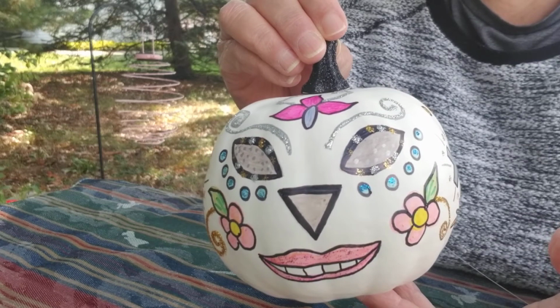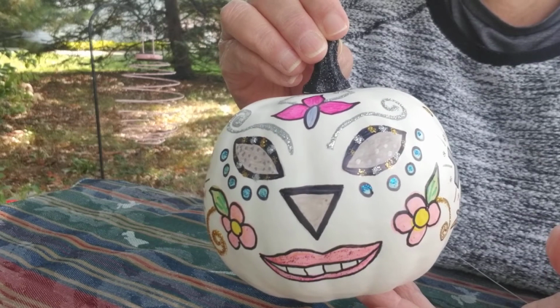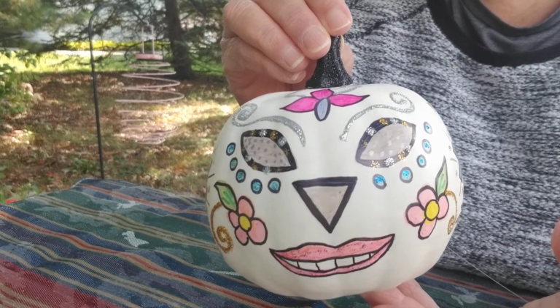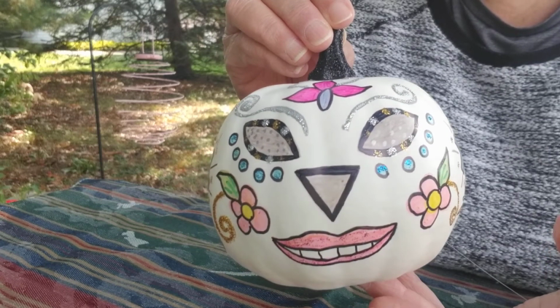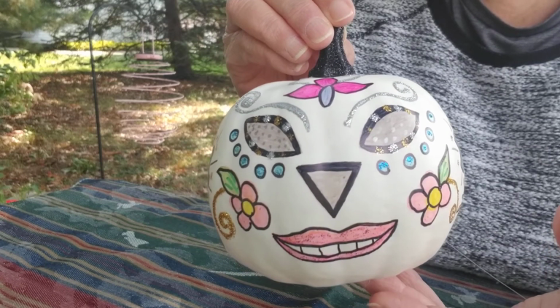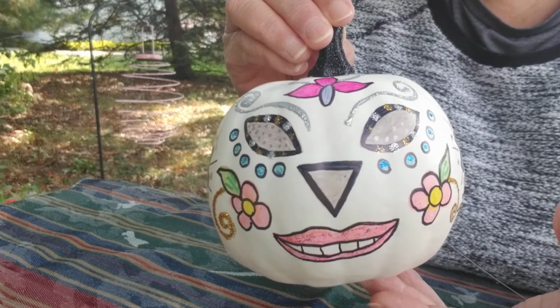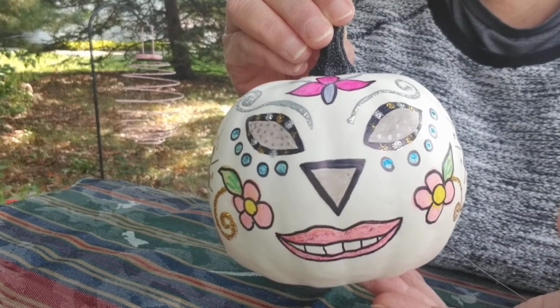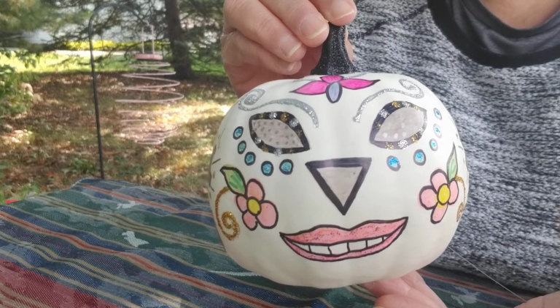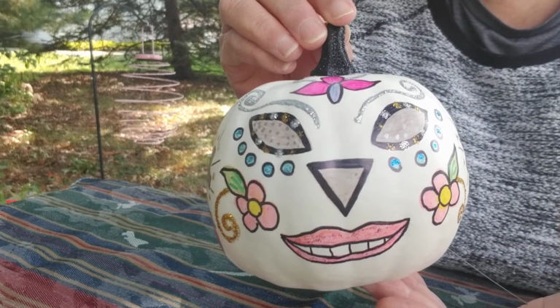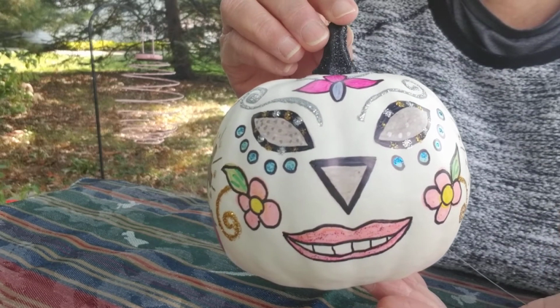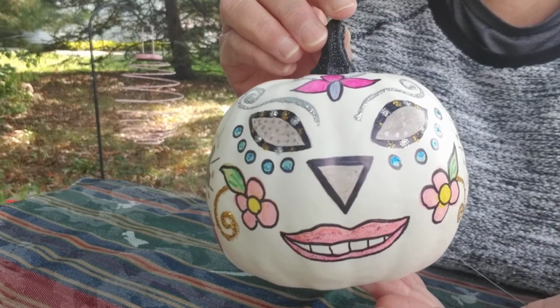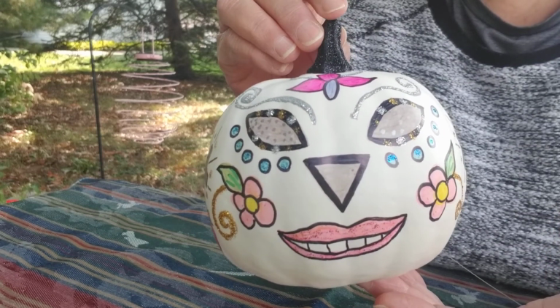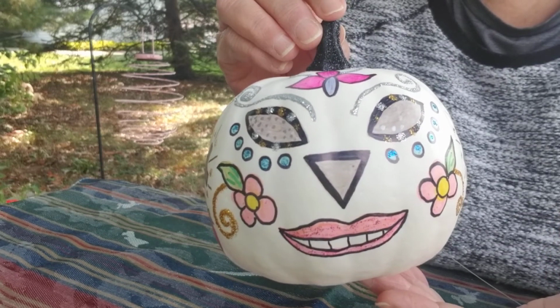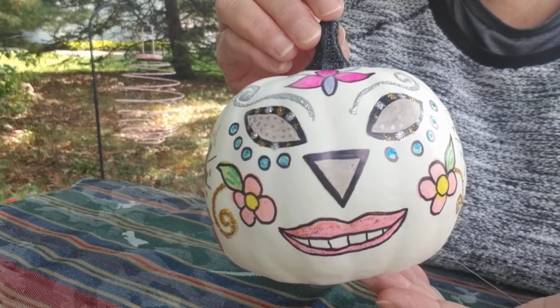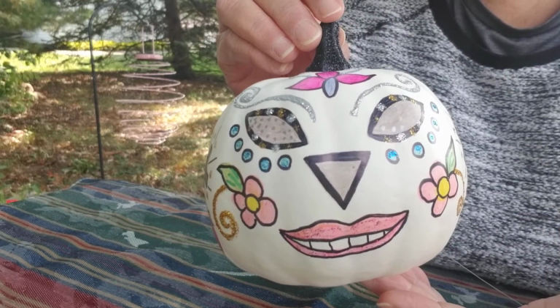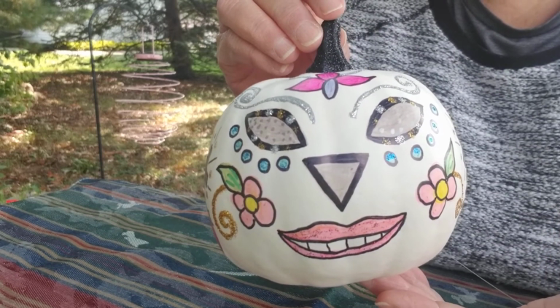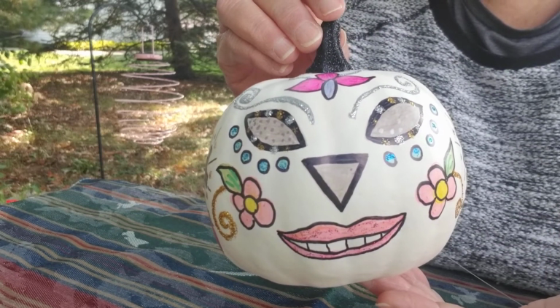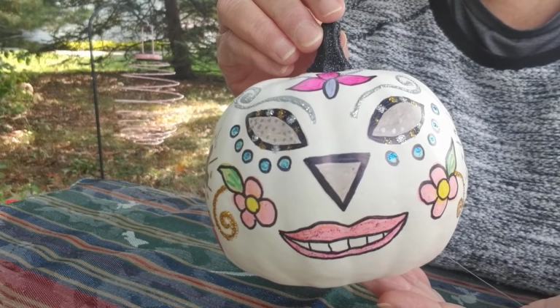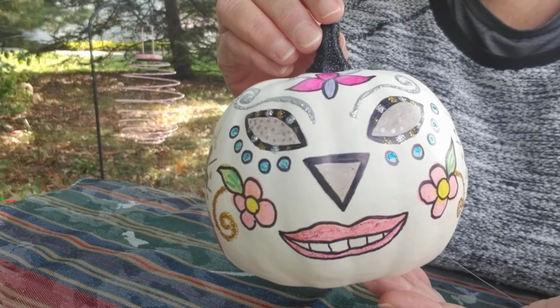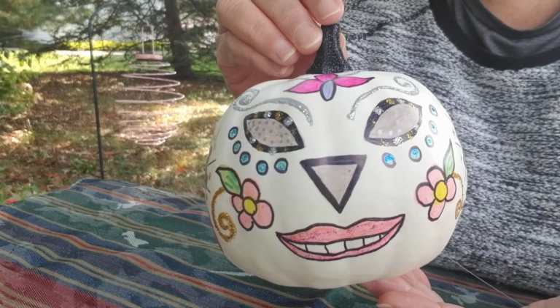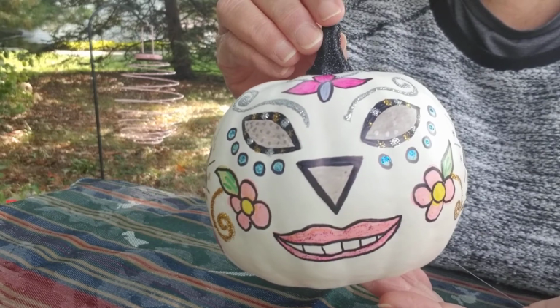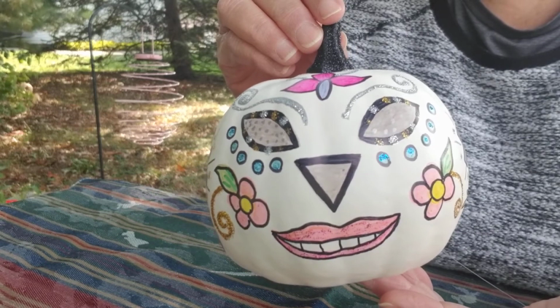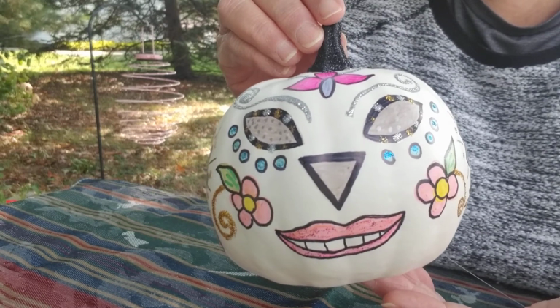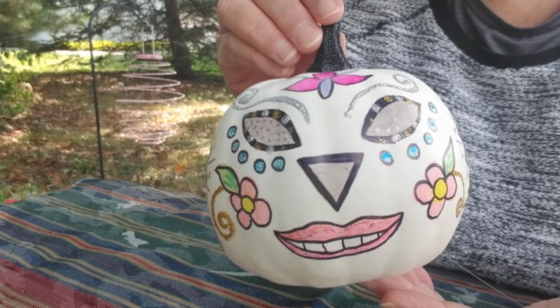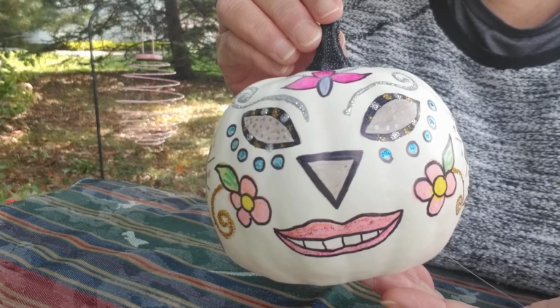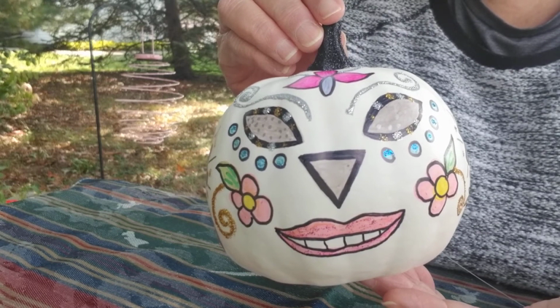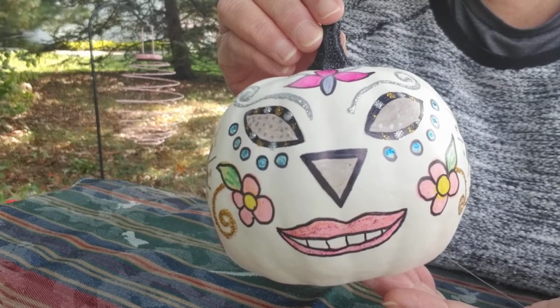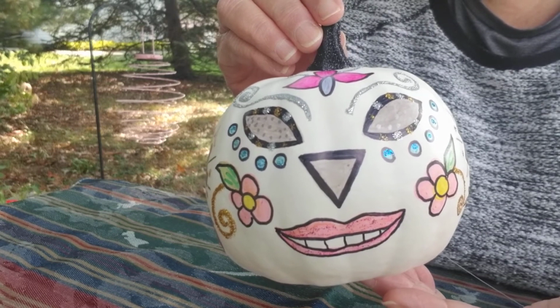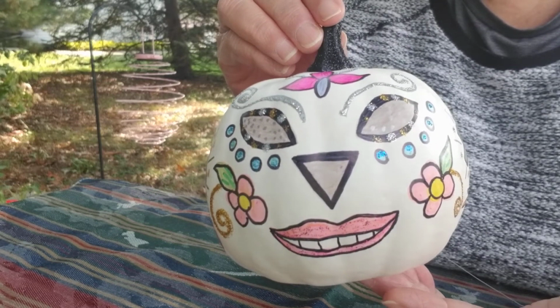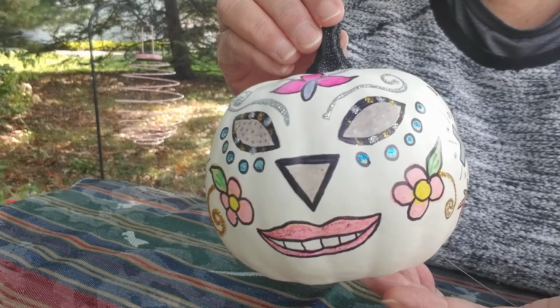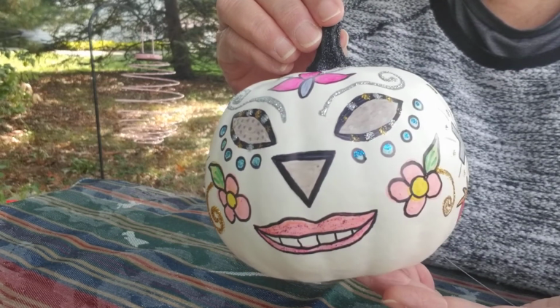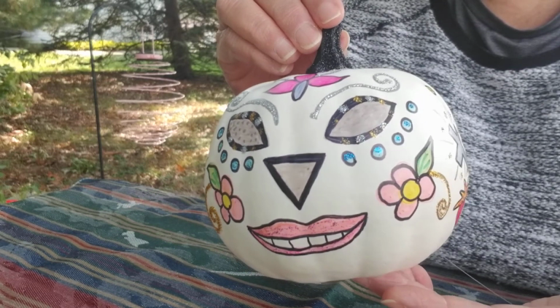Welcome, everyone, to Create a New Journey. This is the second part to the project that I started yesterday, Day of the Dead.